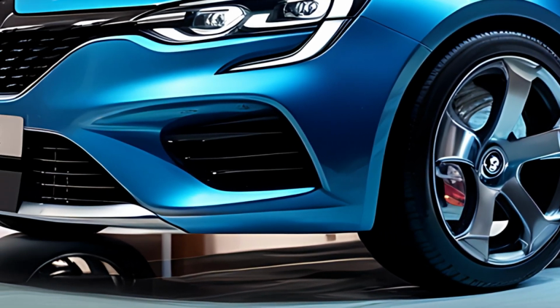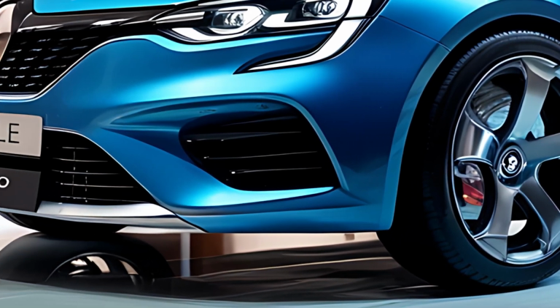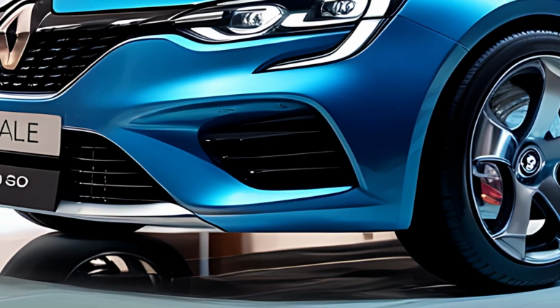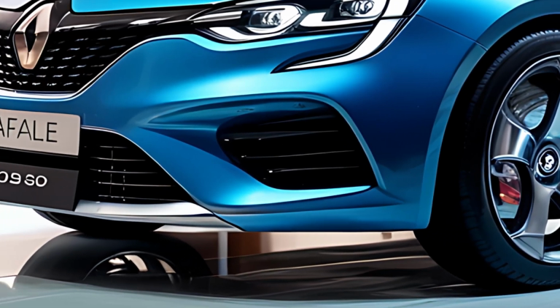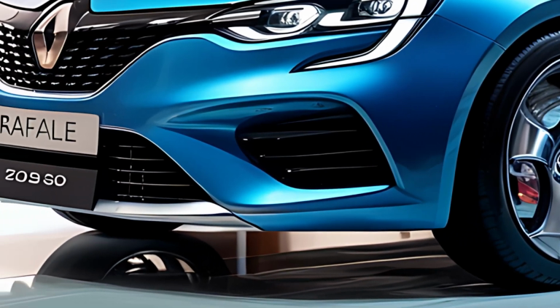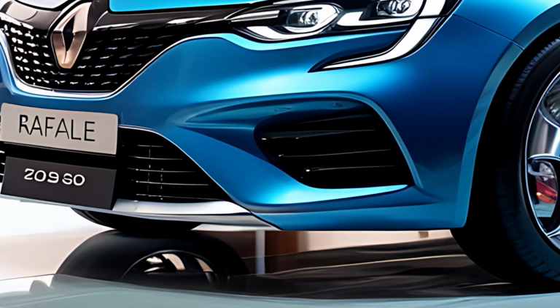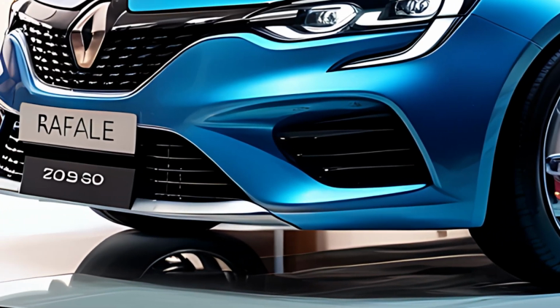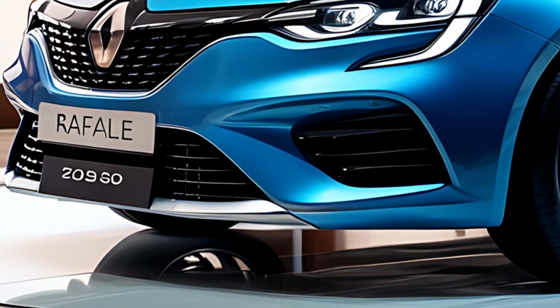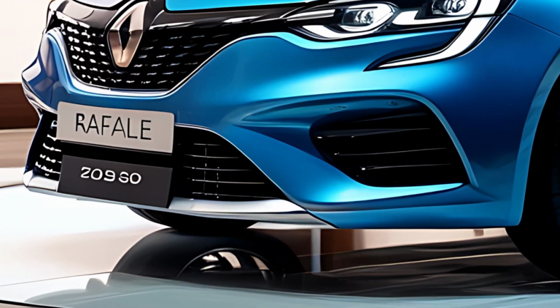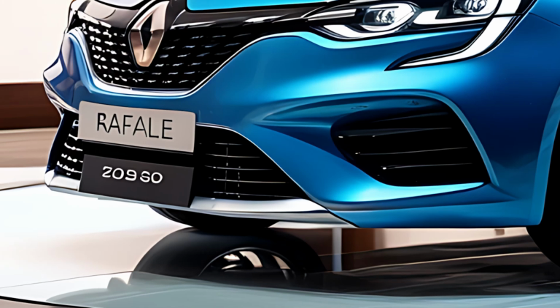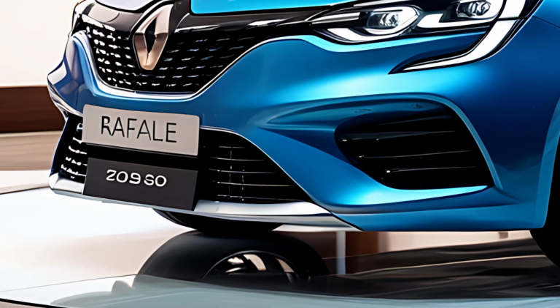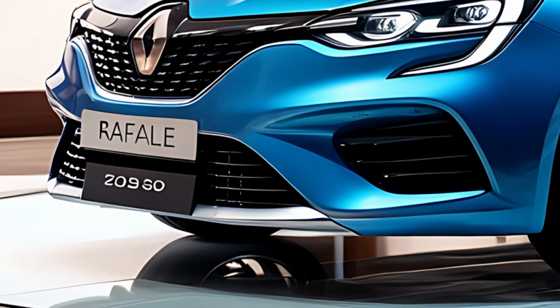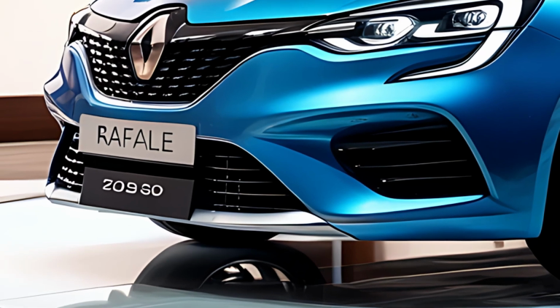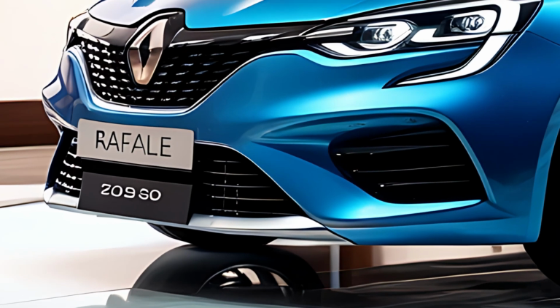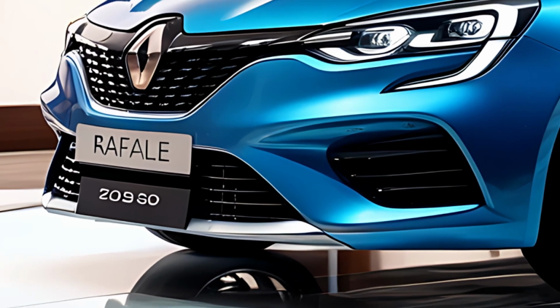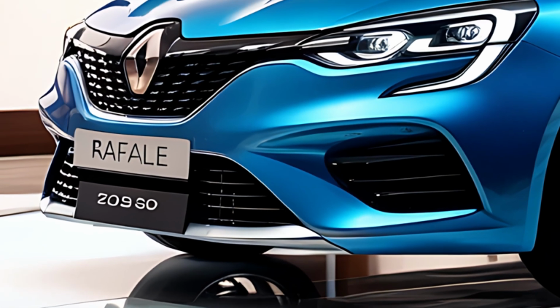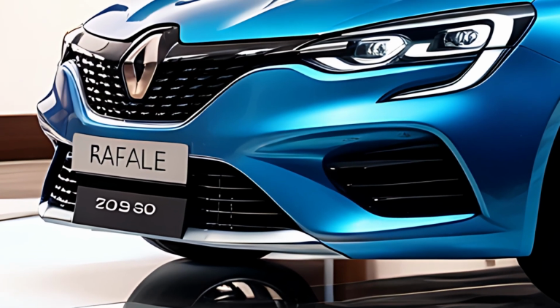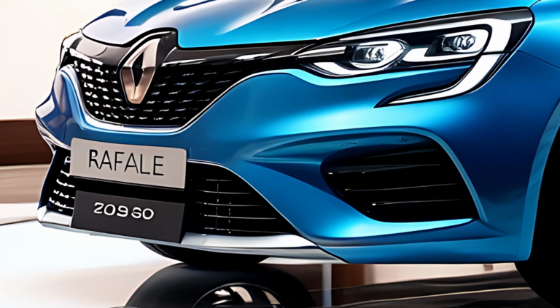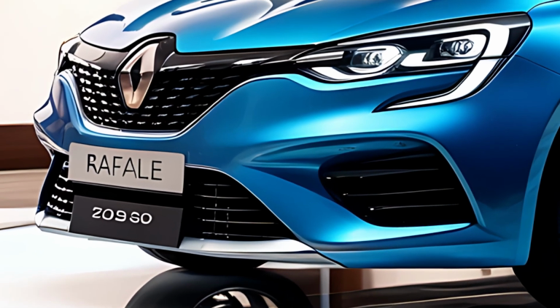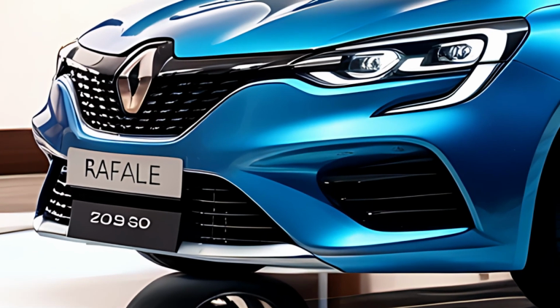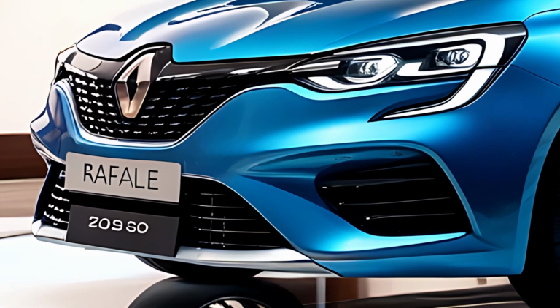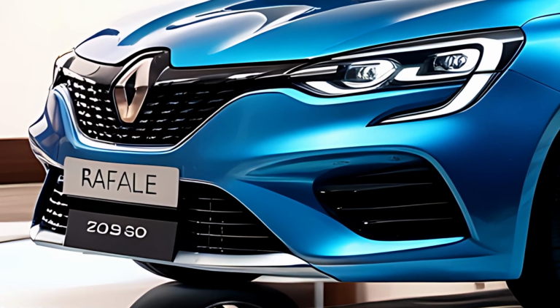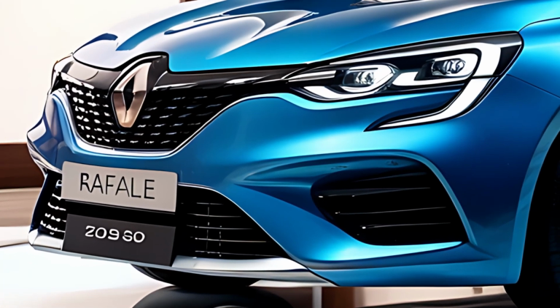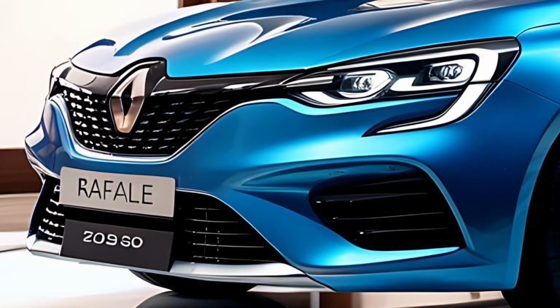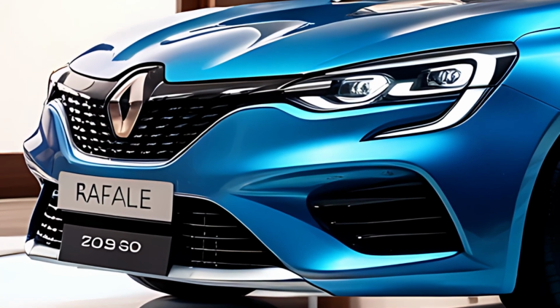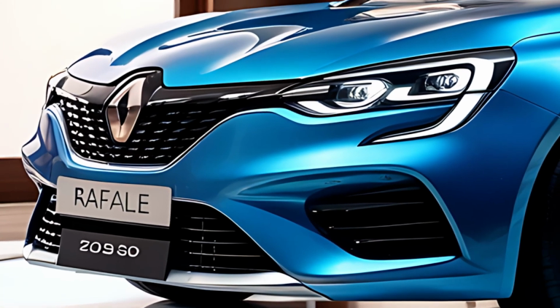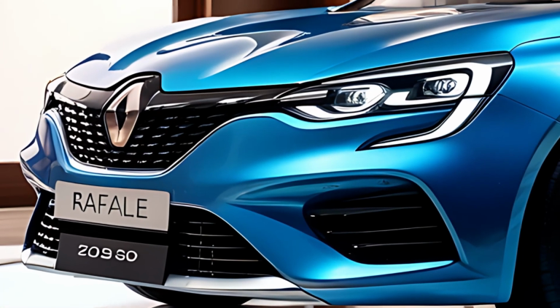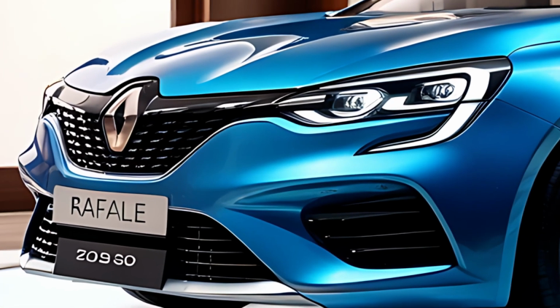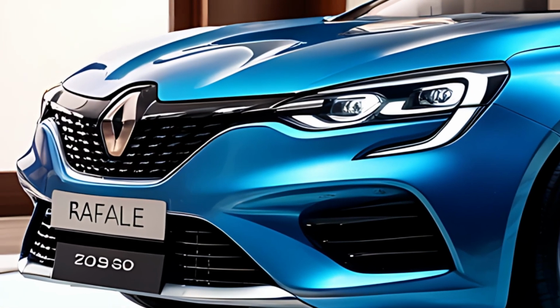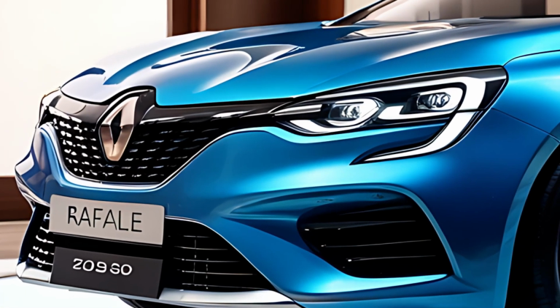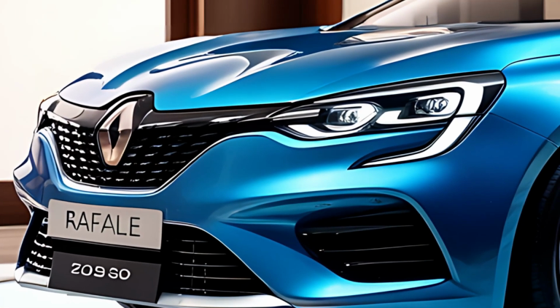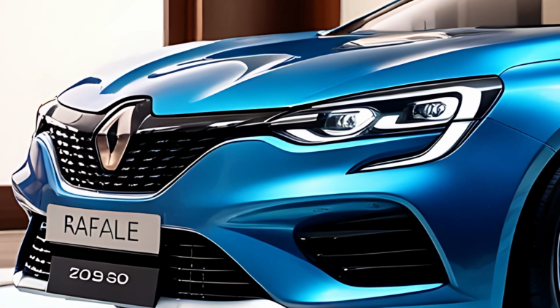The Rafale's performance is geared towards delivering a smooth and responsive drive, whether in the city or on the highway.